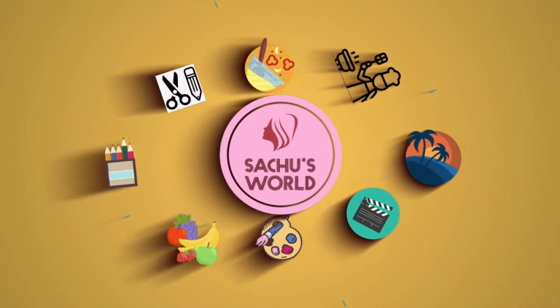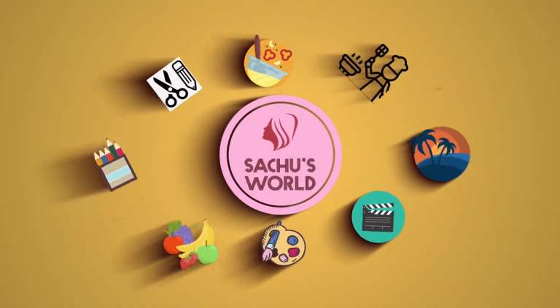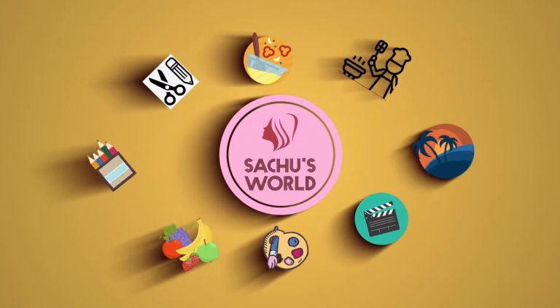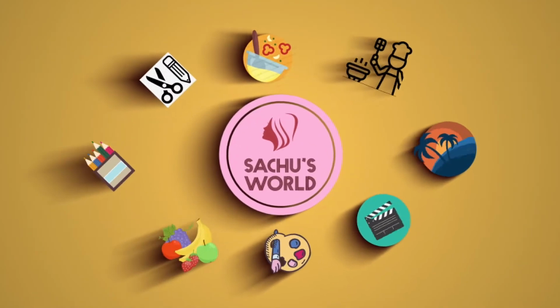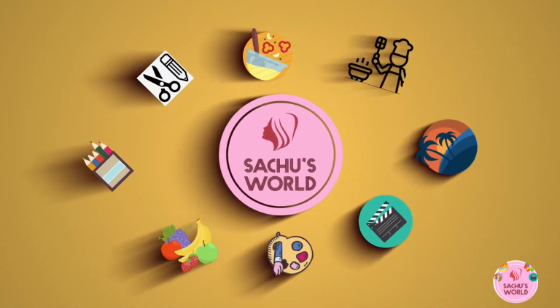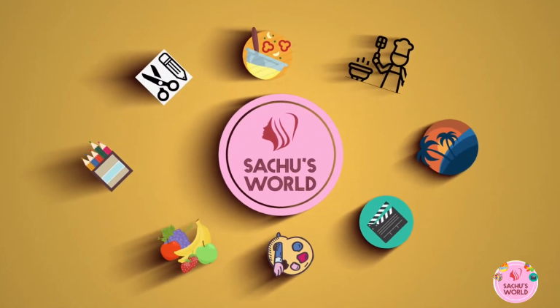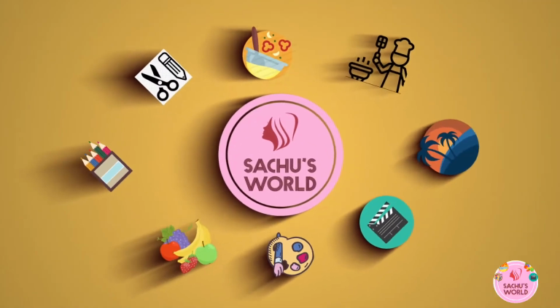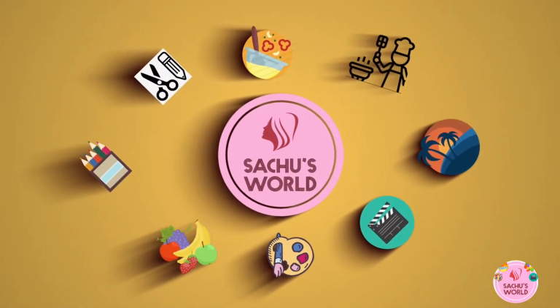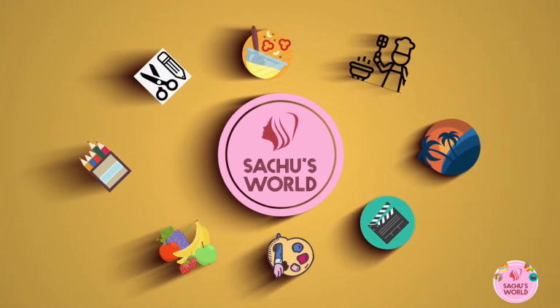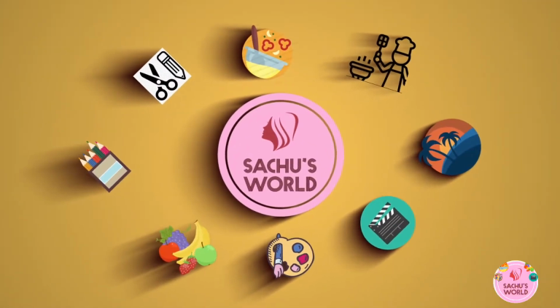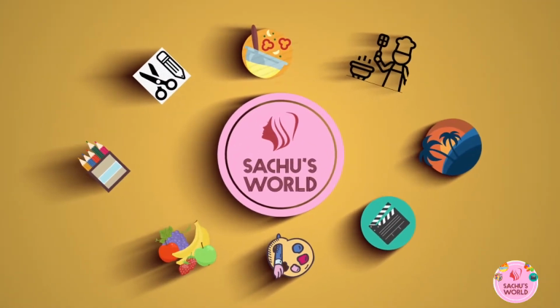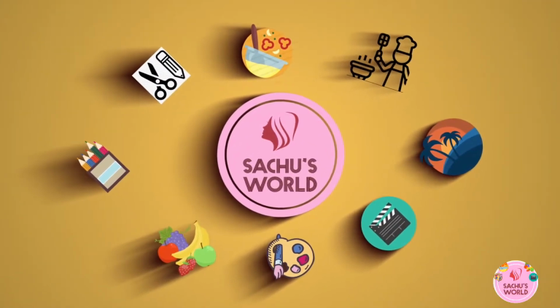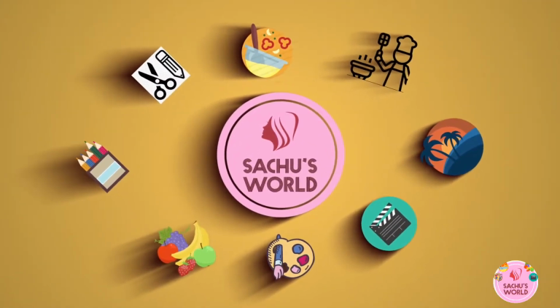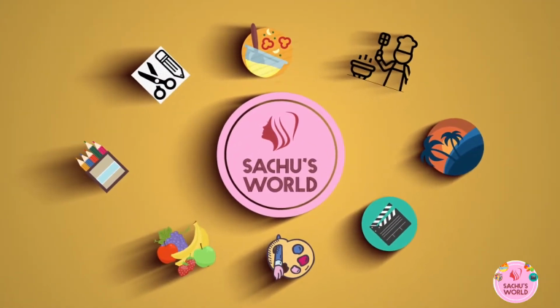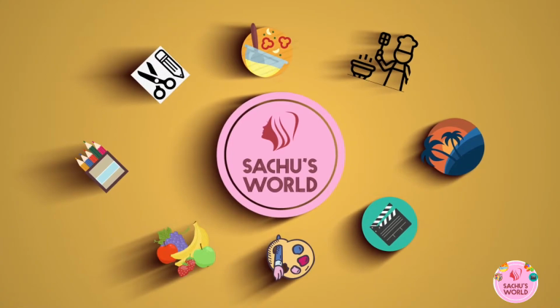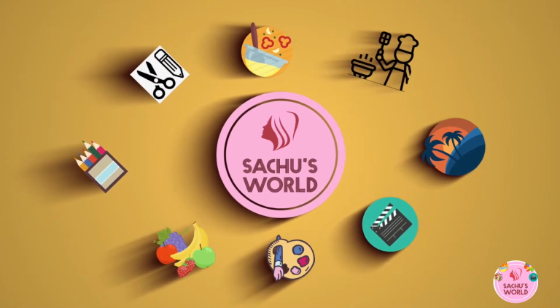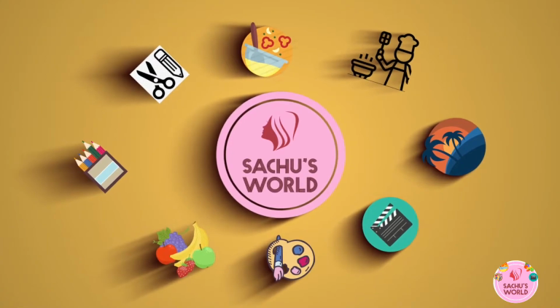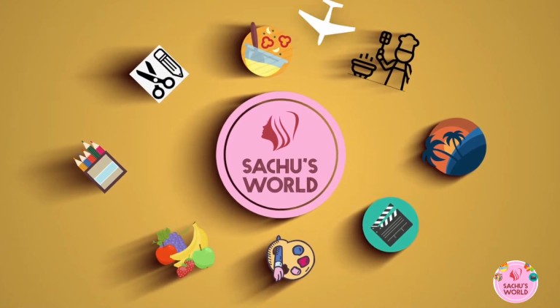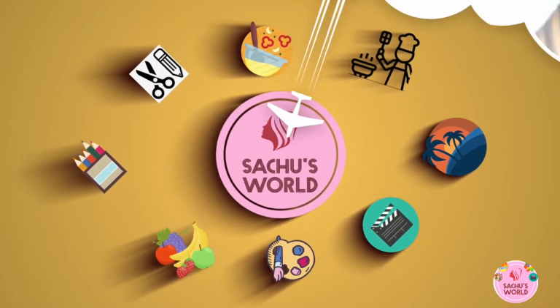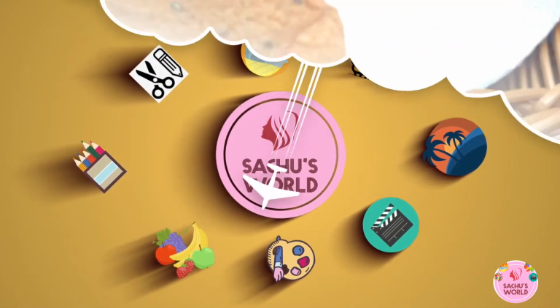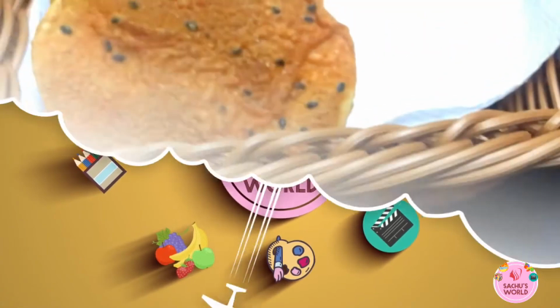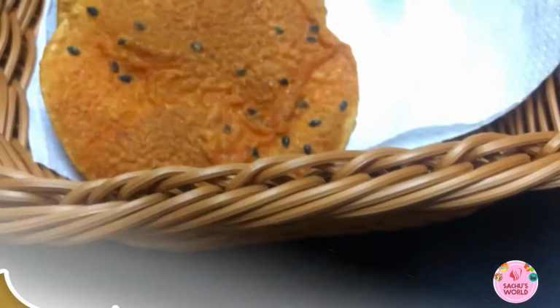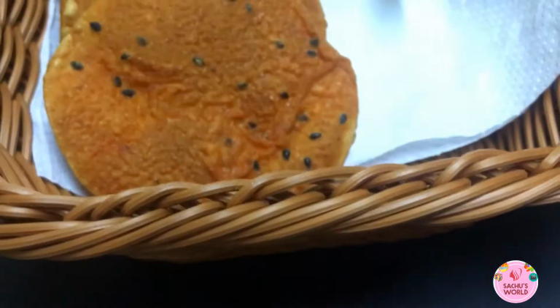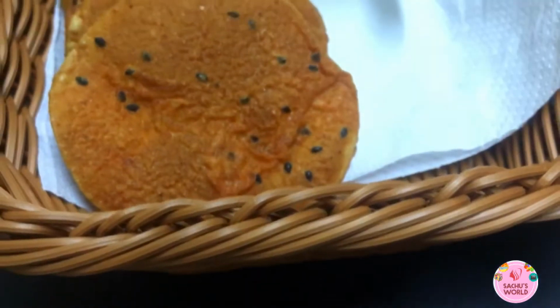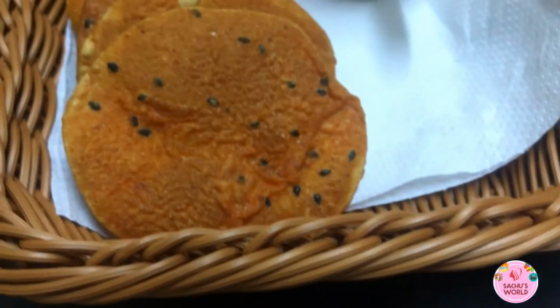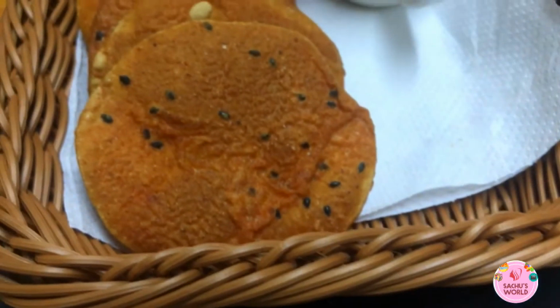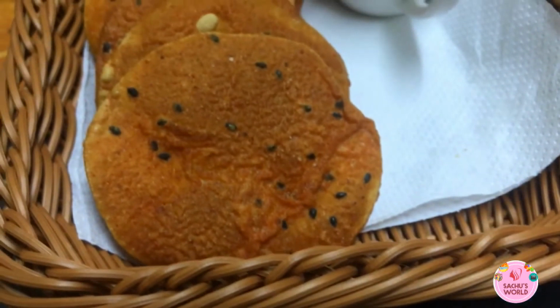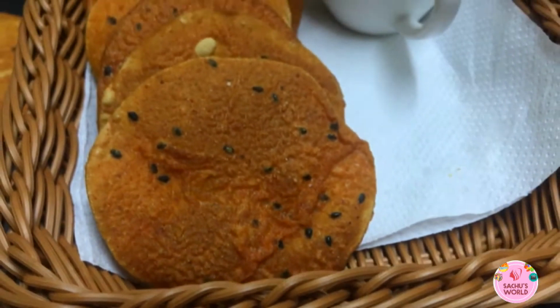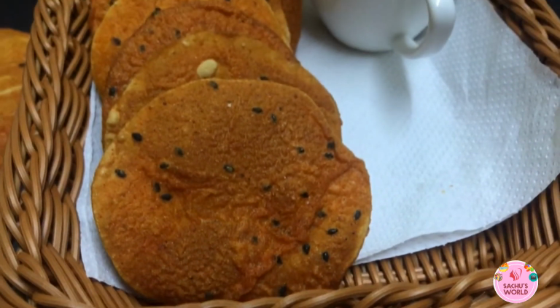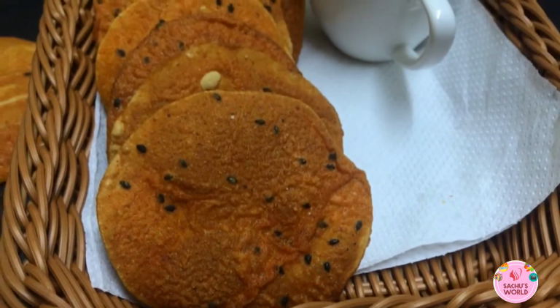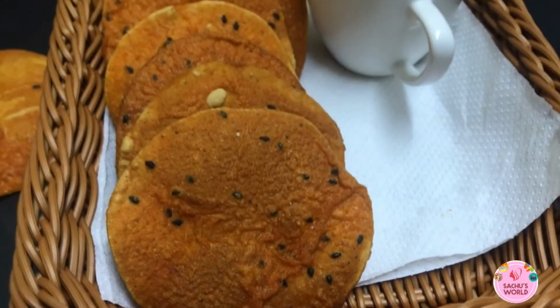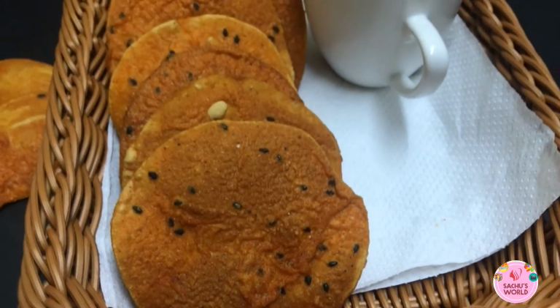Hi all, this is Satchoswild India. Welcome to this video. Today I am going to show you a recipe for the pappada.